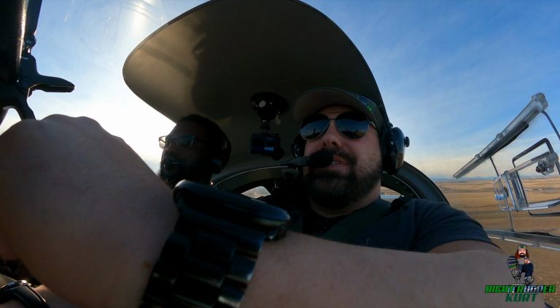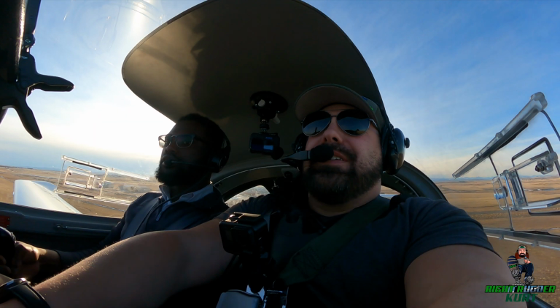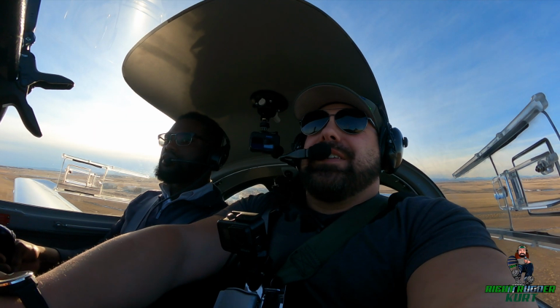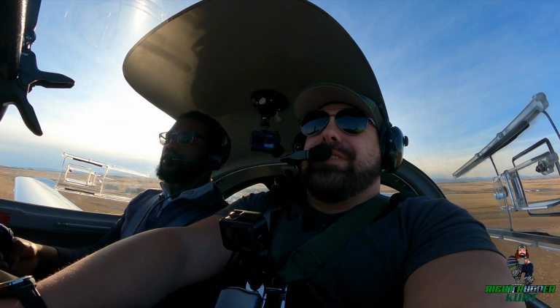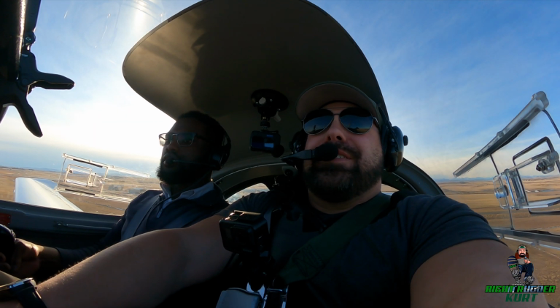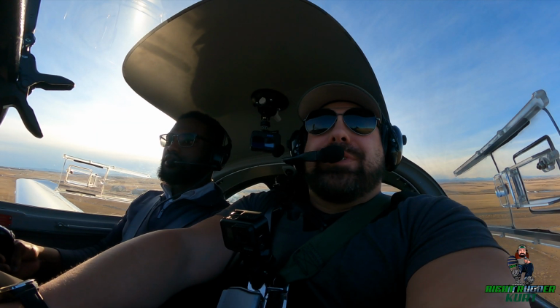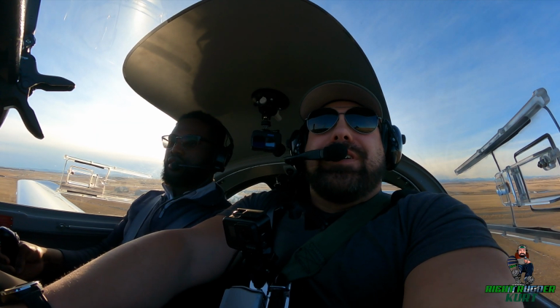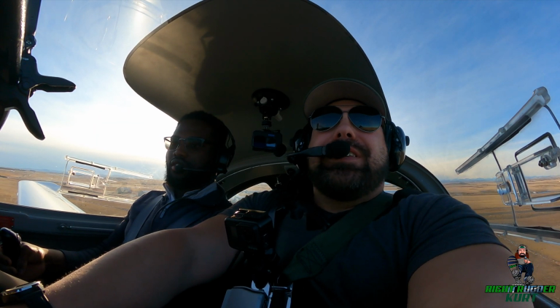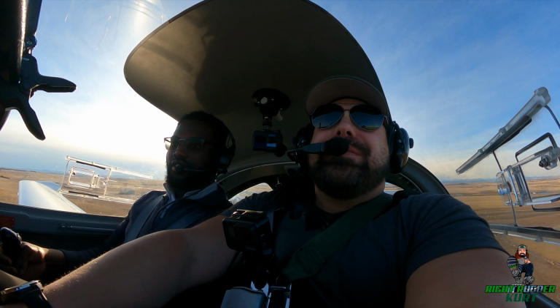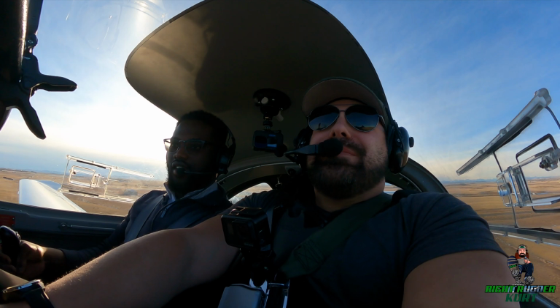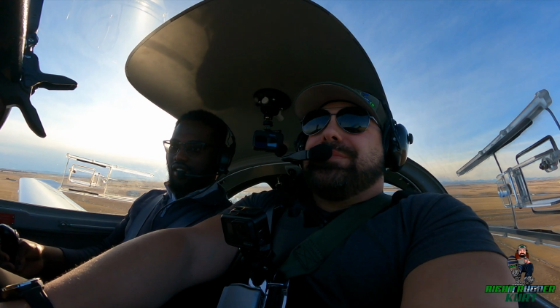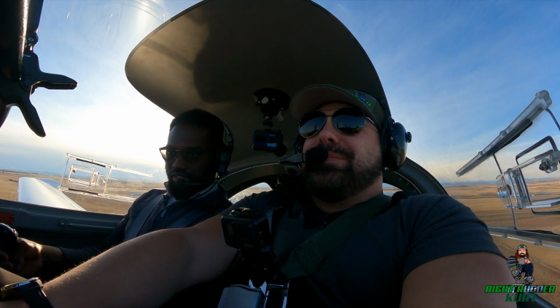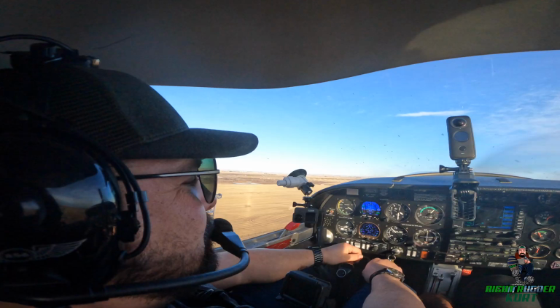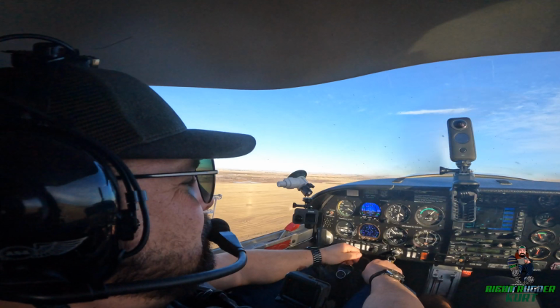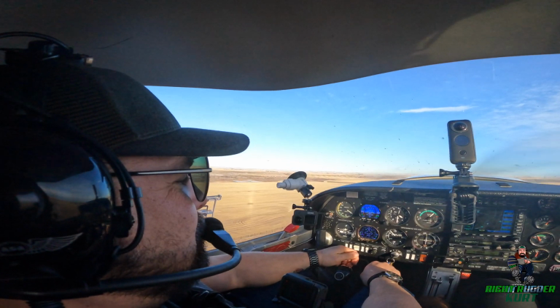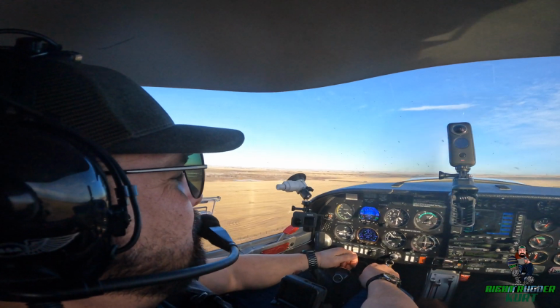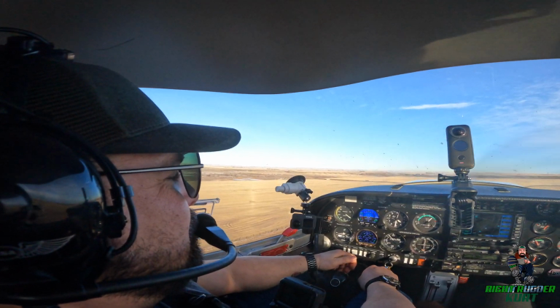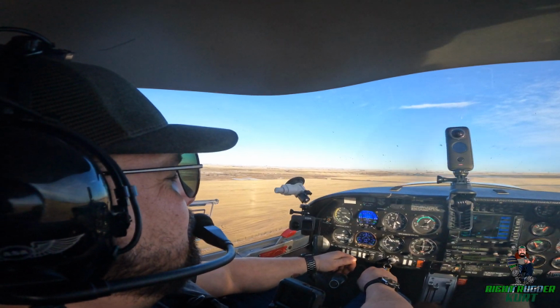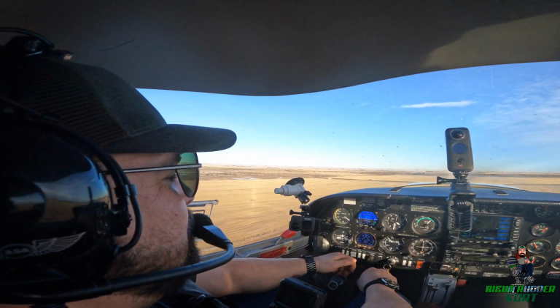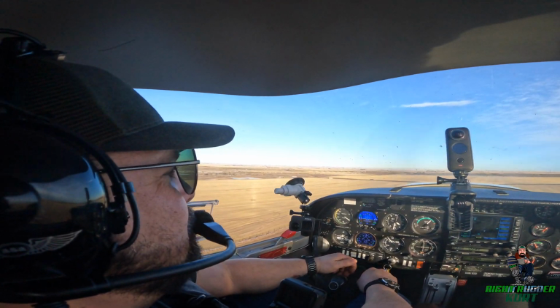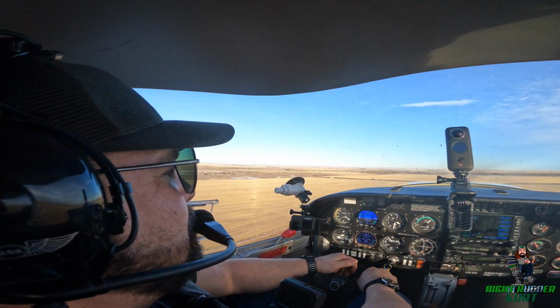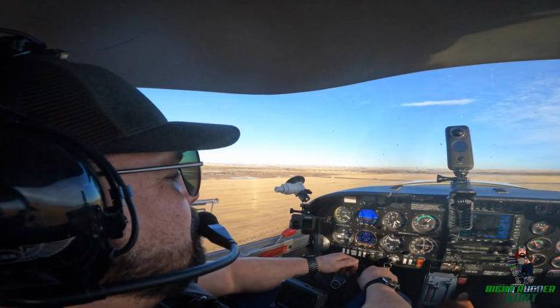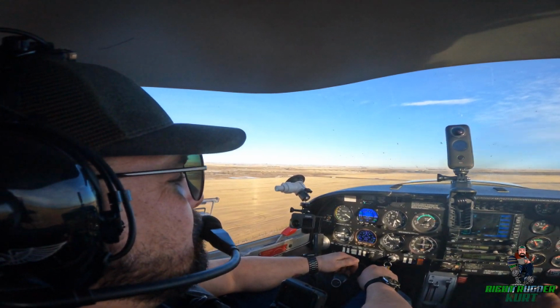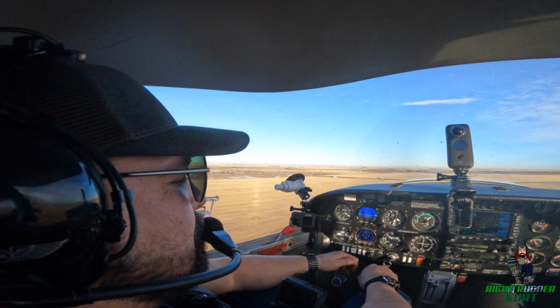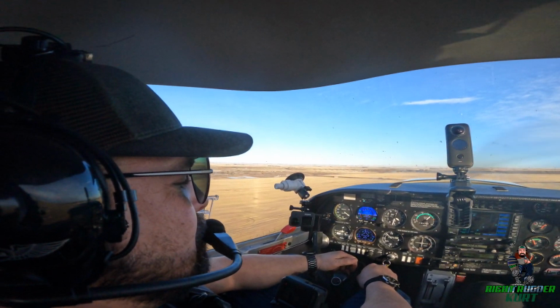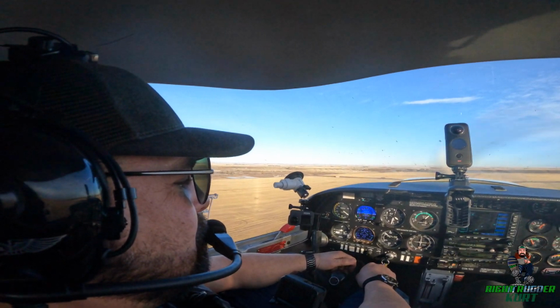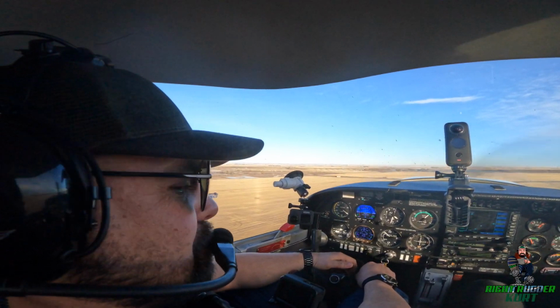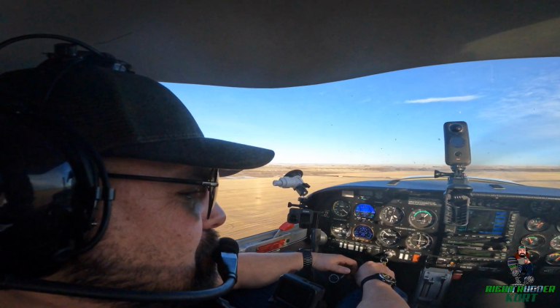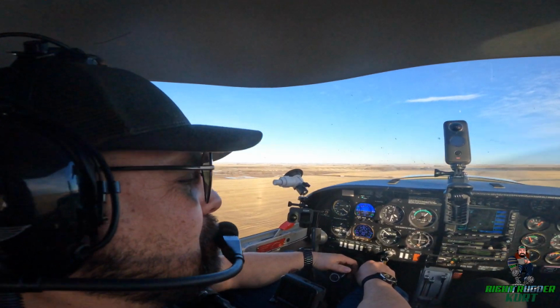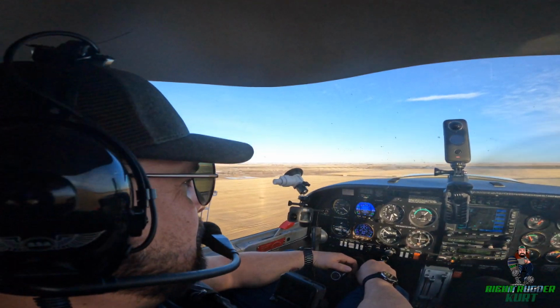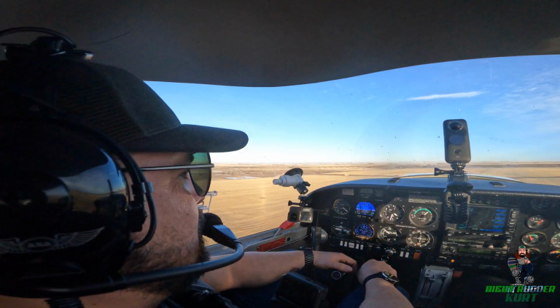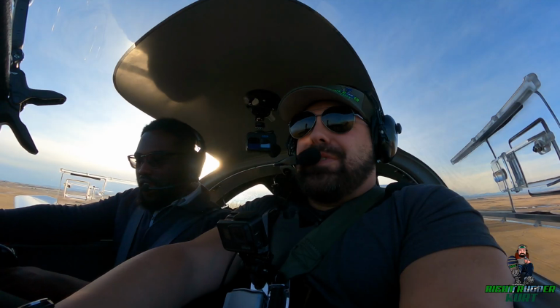It's definitely a little more foggy out there. Past the obstacle, transition to the regular climb speed.